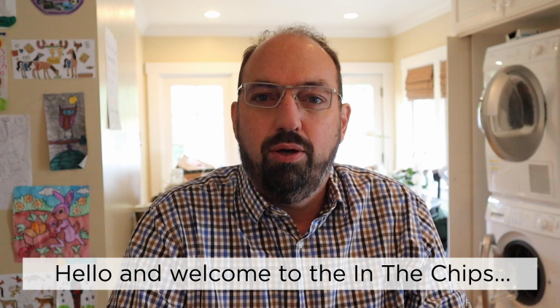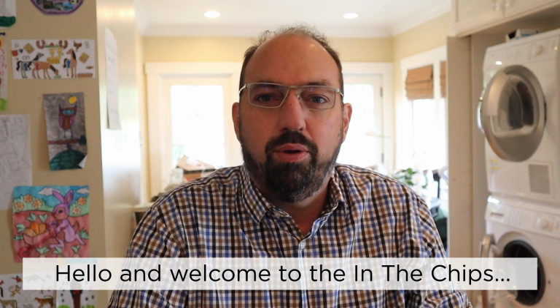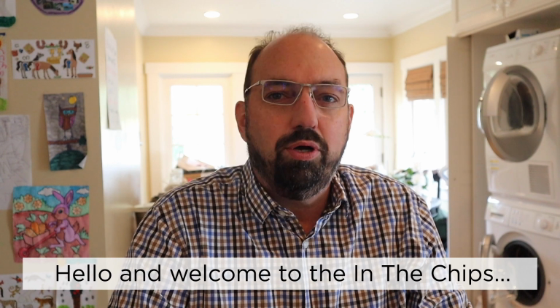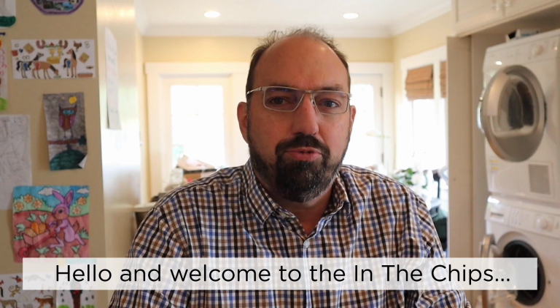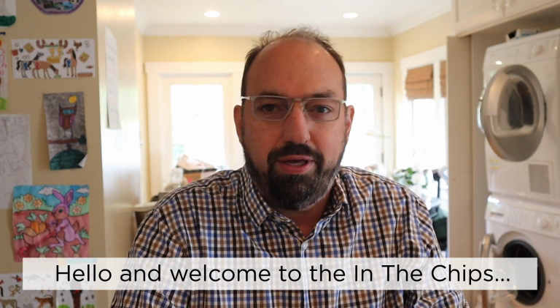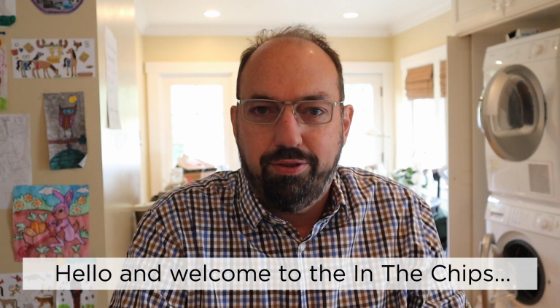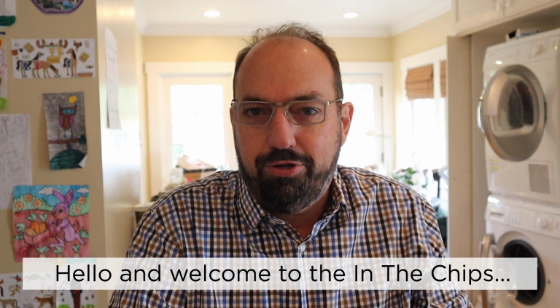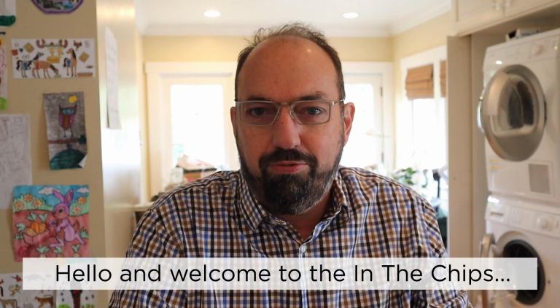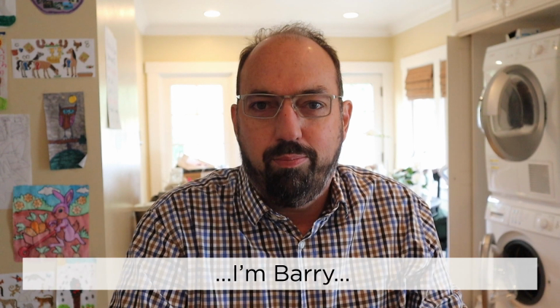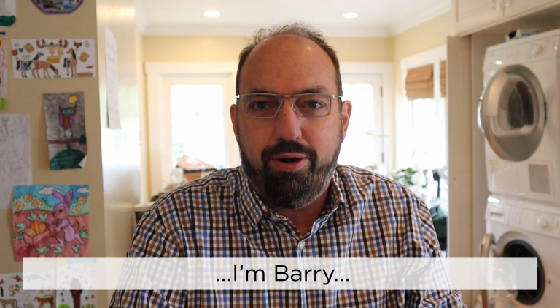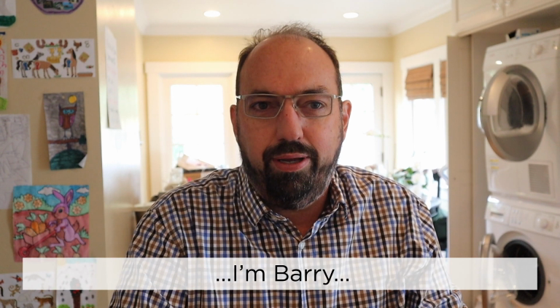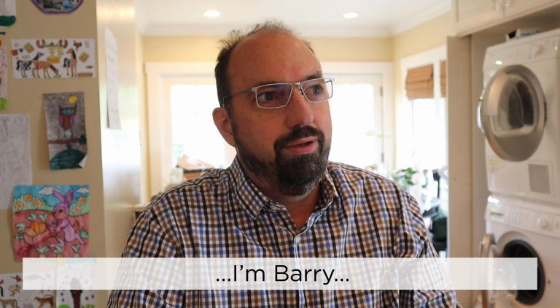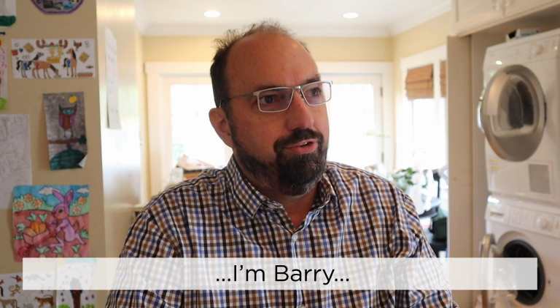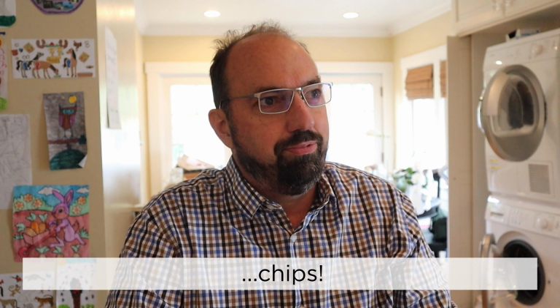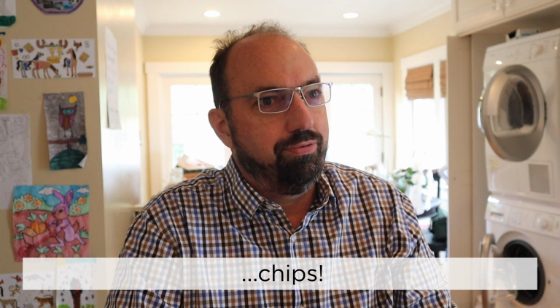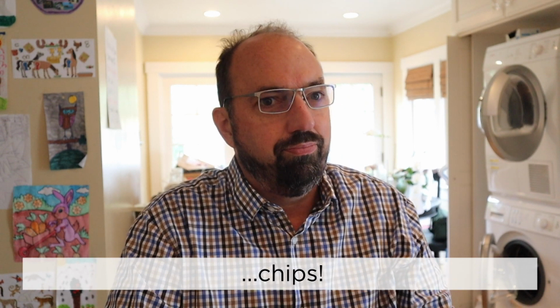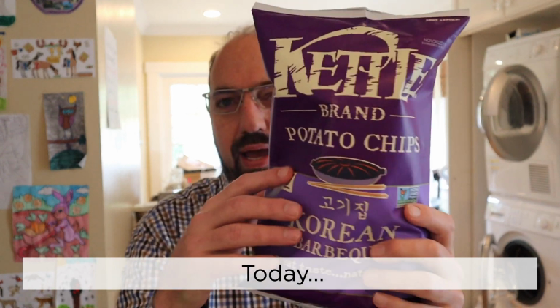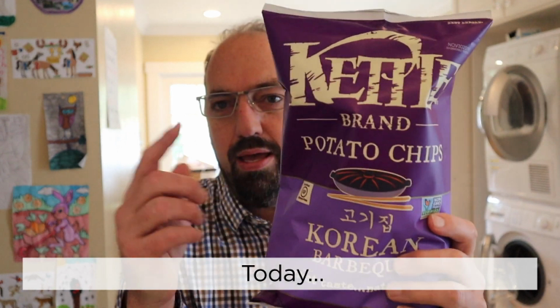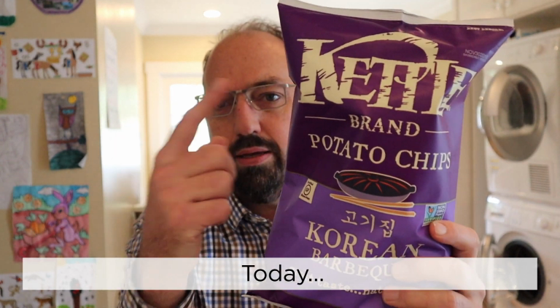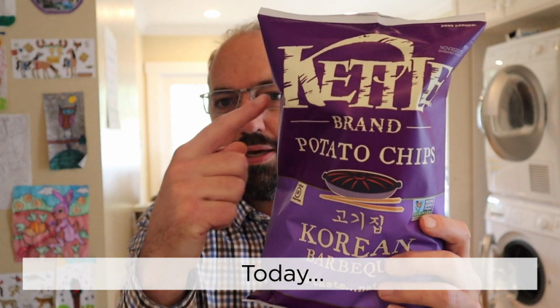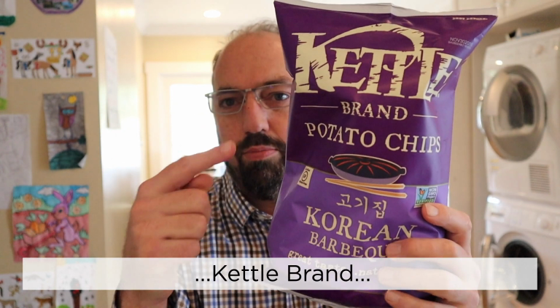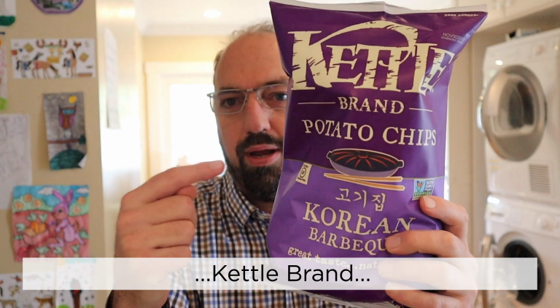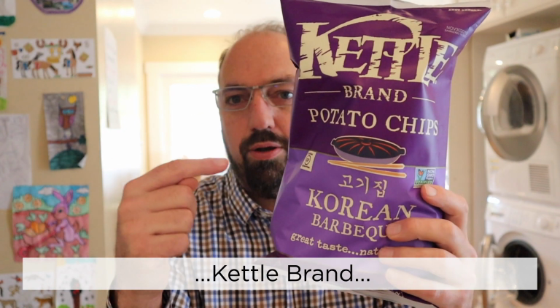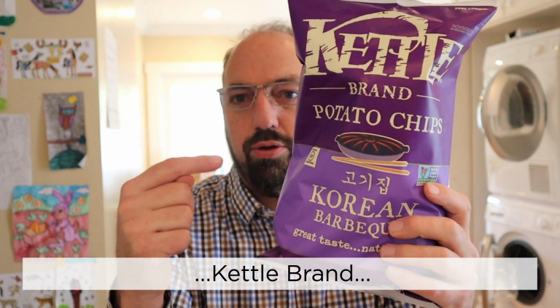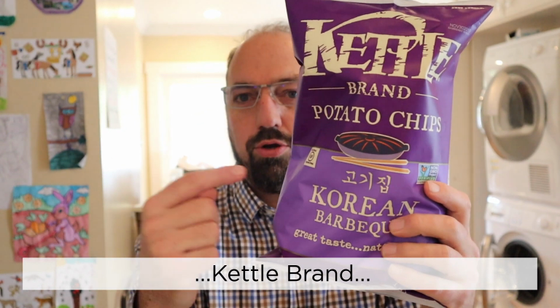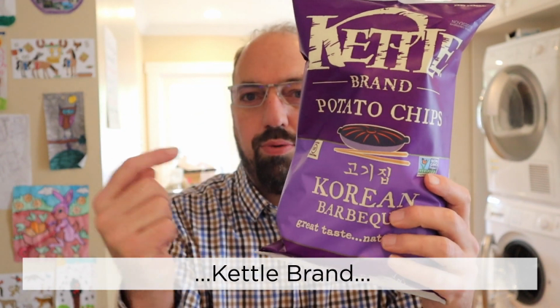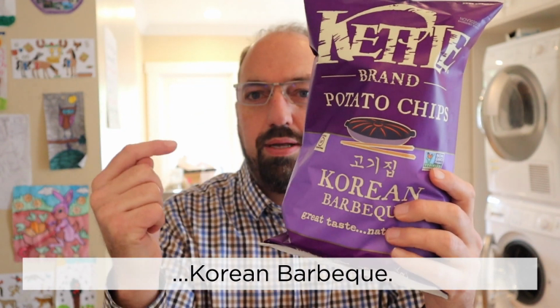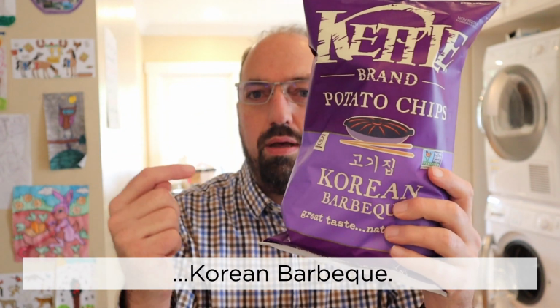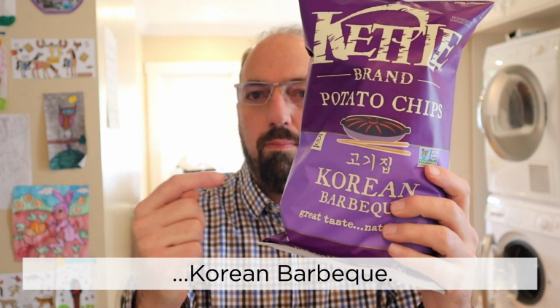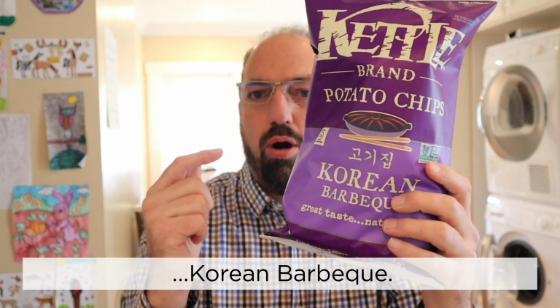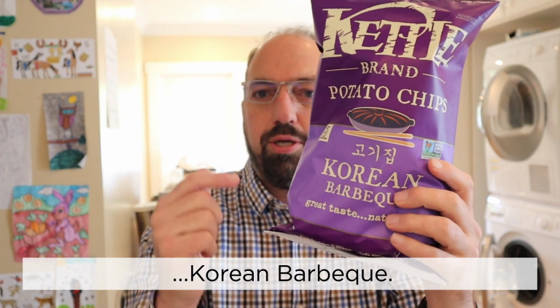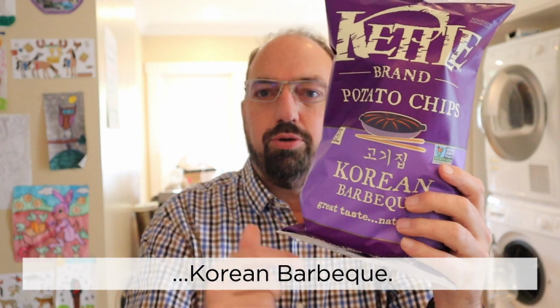Hello and welcome to In the Chips. I'm Barry. Today, Kettle Brand Korean Barbecue.